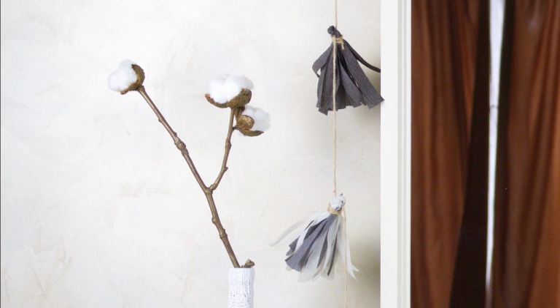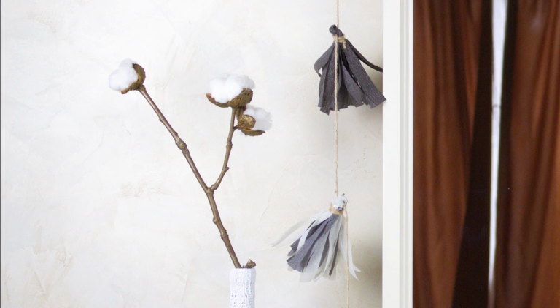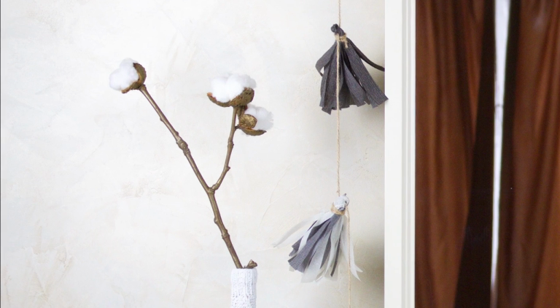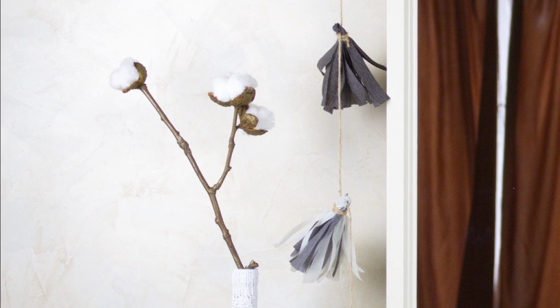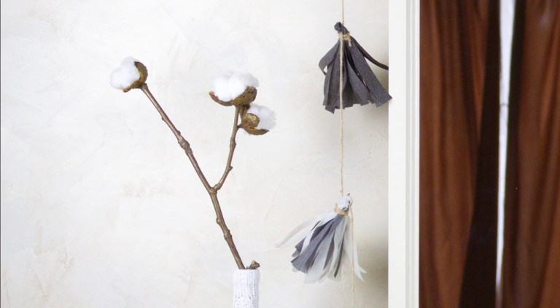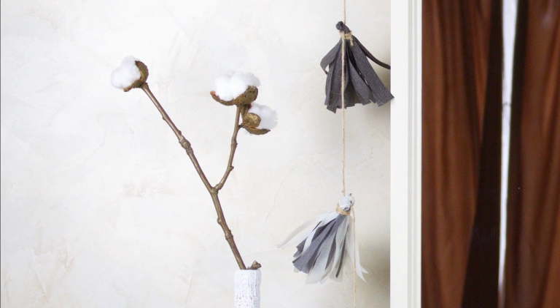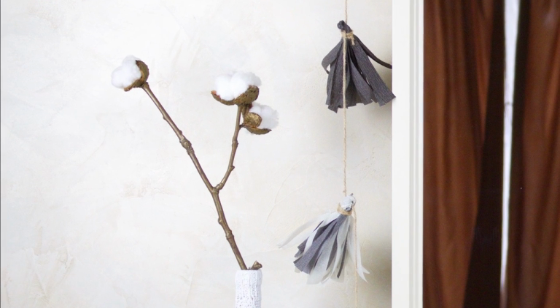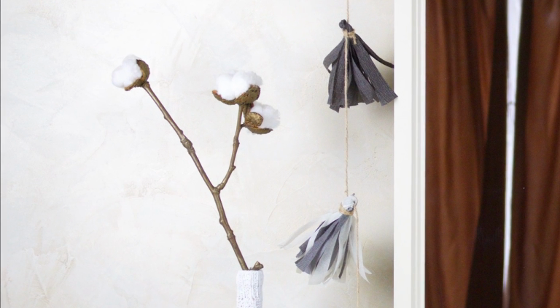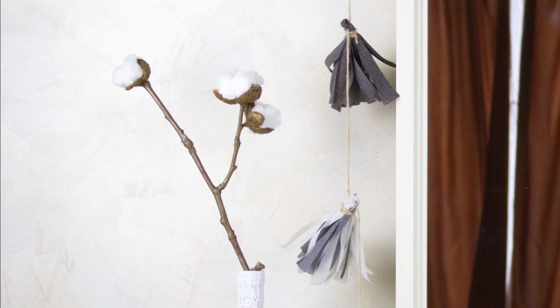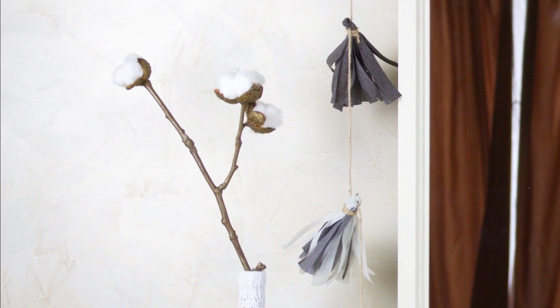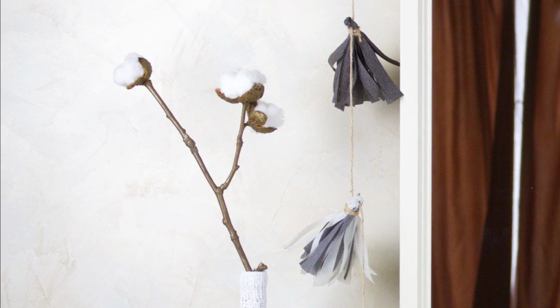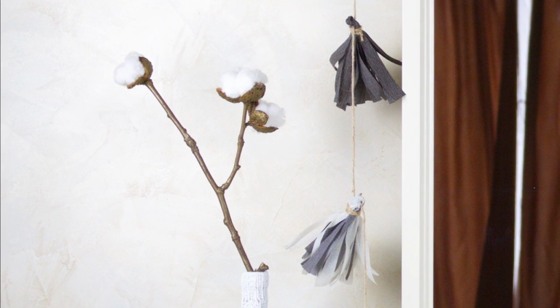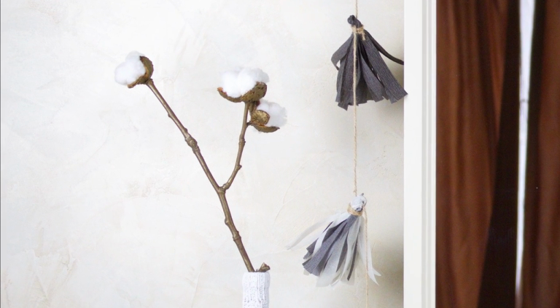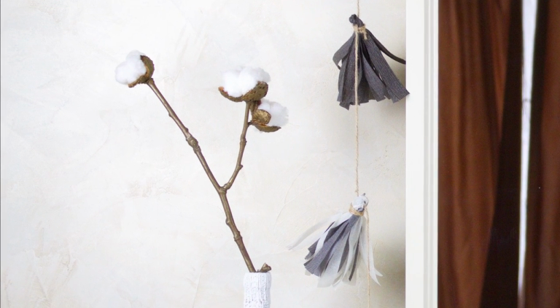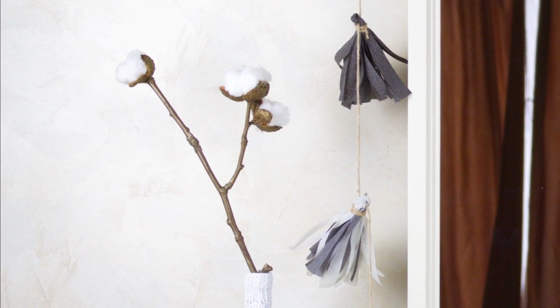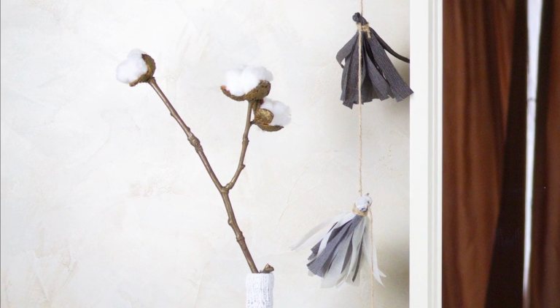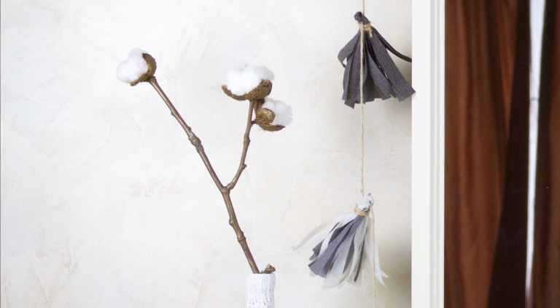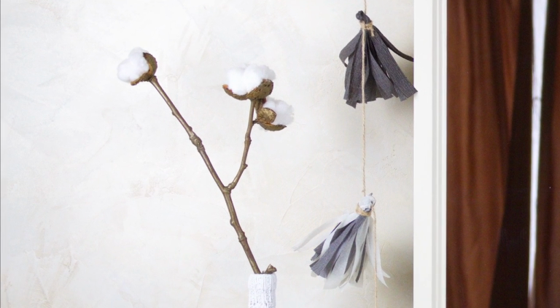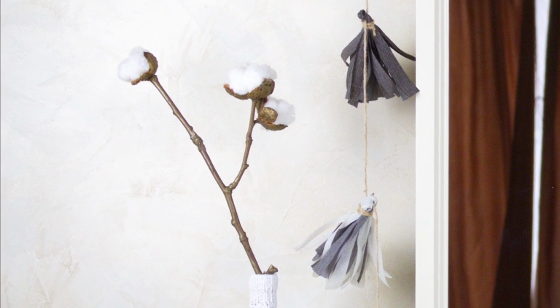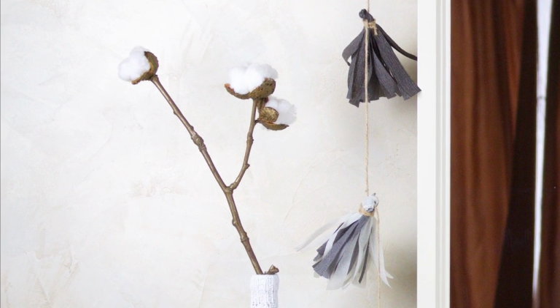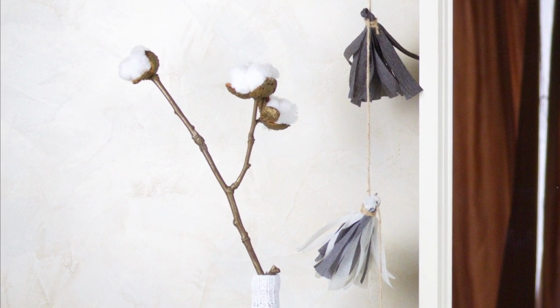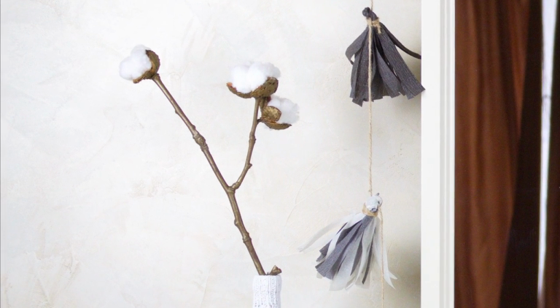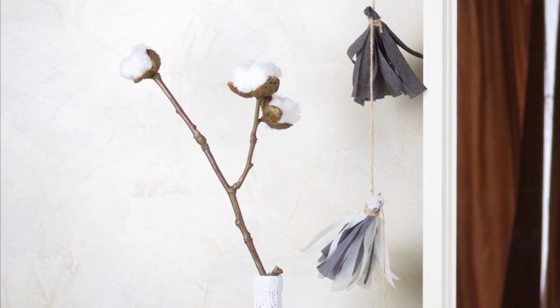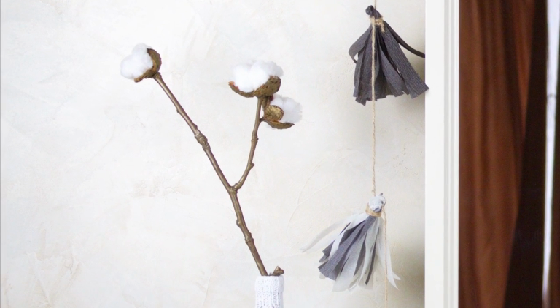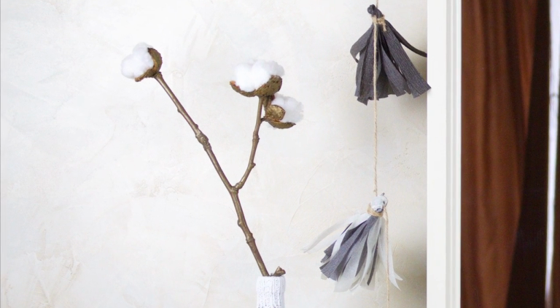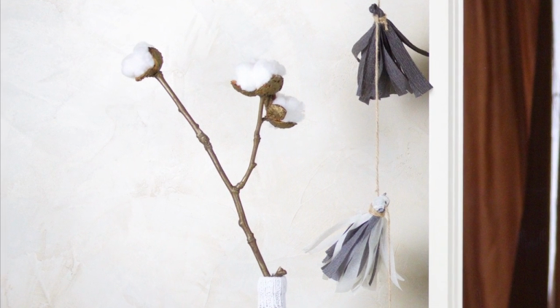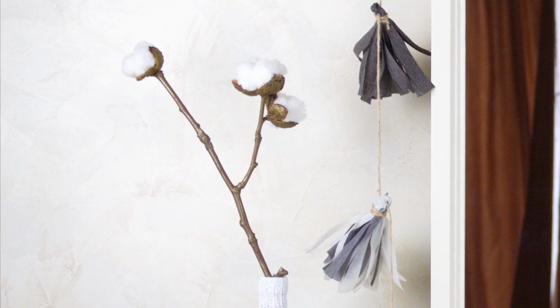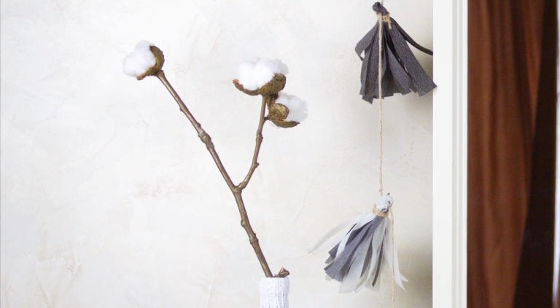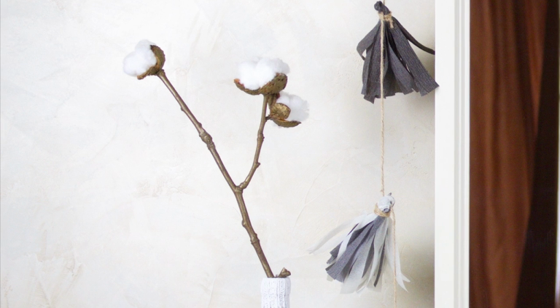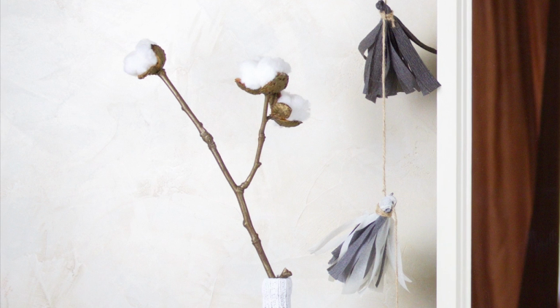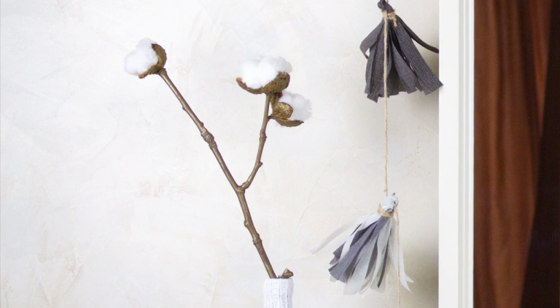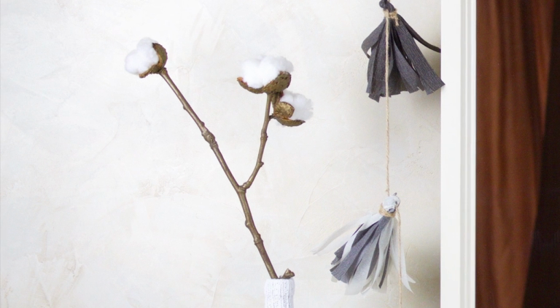In today's tutorial, we'll show you an easy way to make cotton ball stems, chestnut boxes and cotton wool.